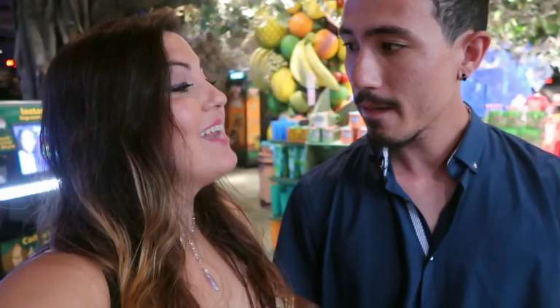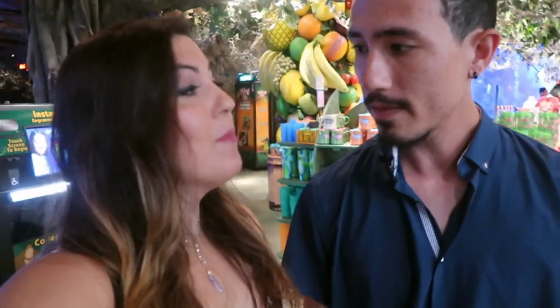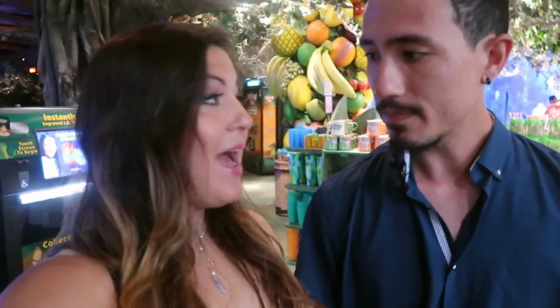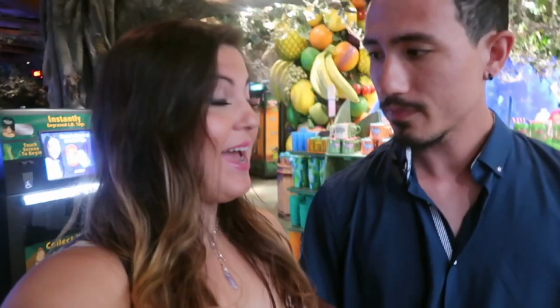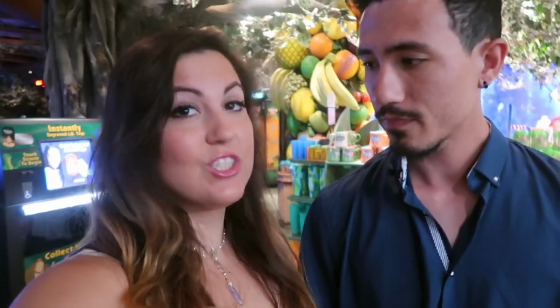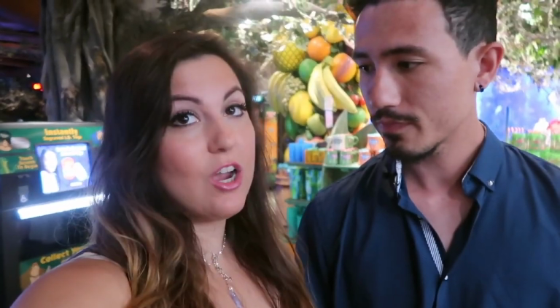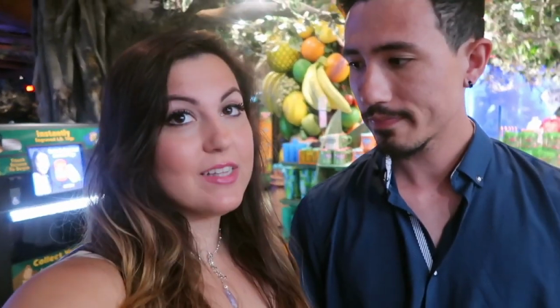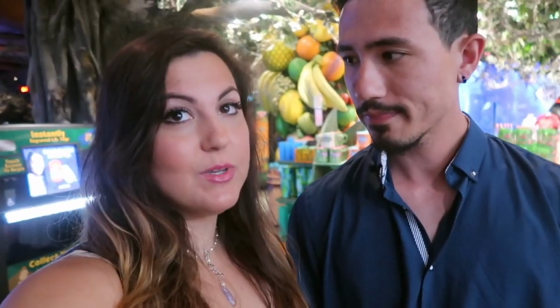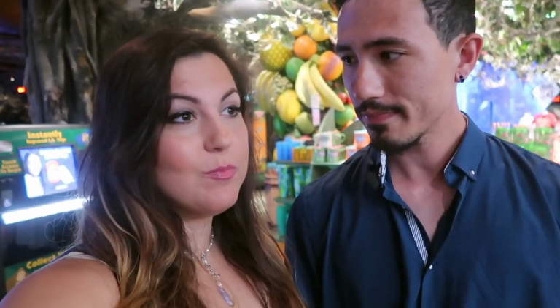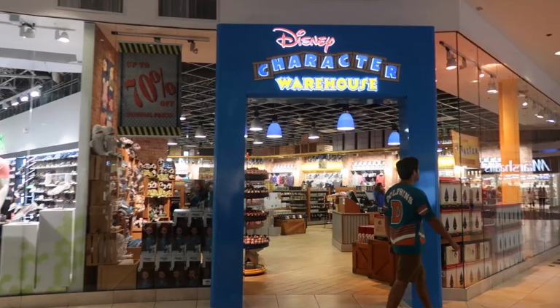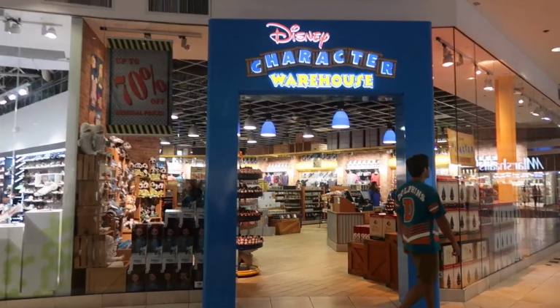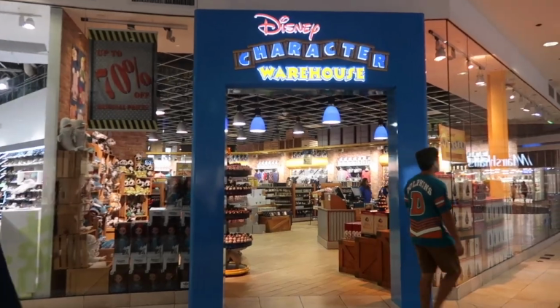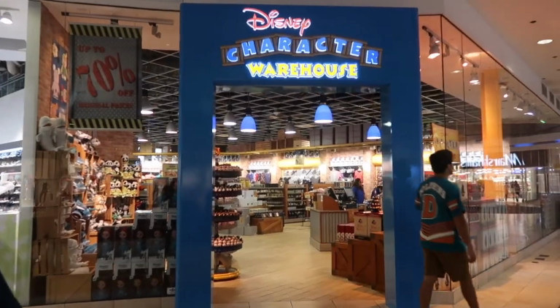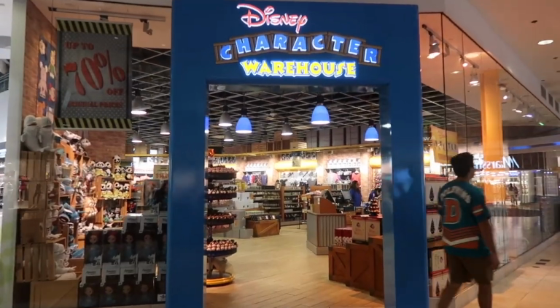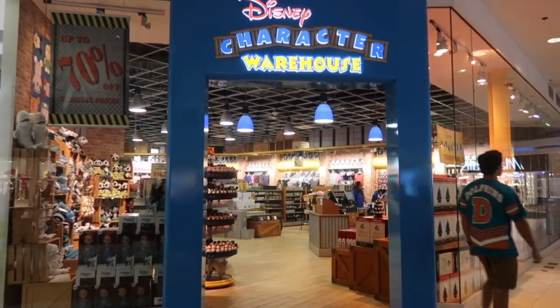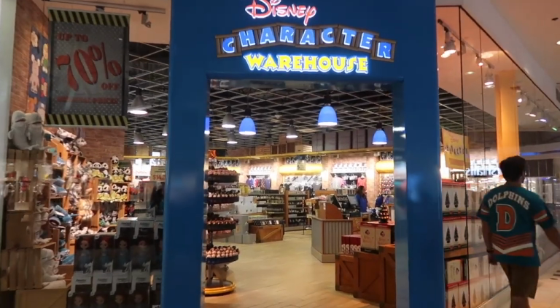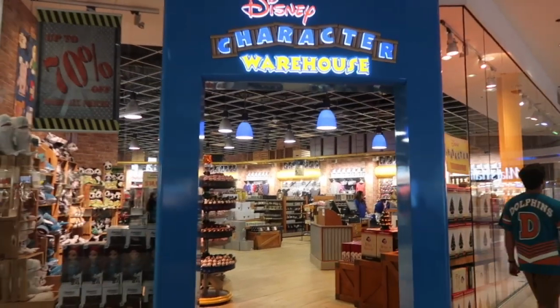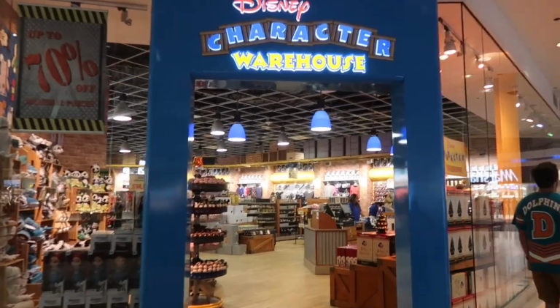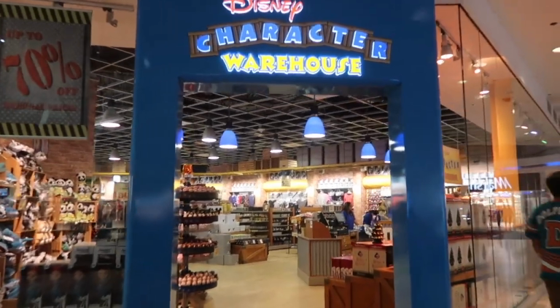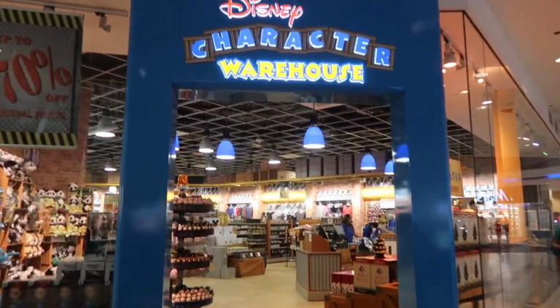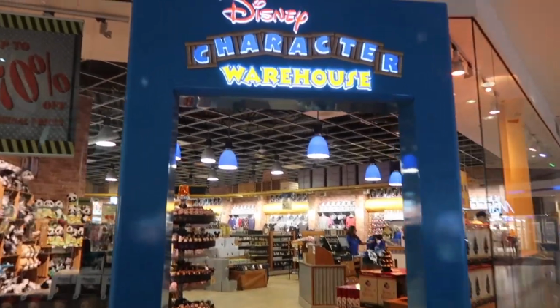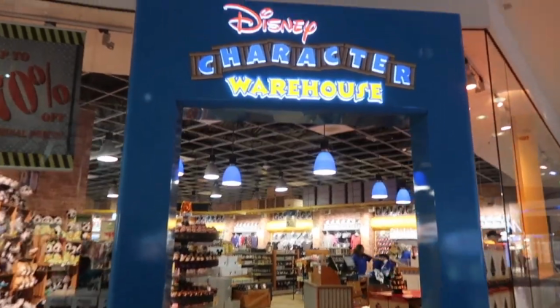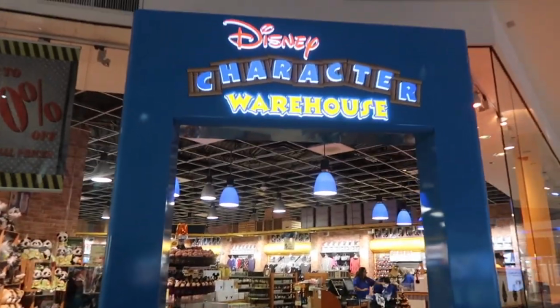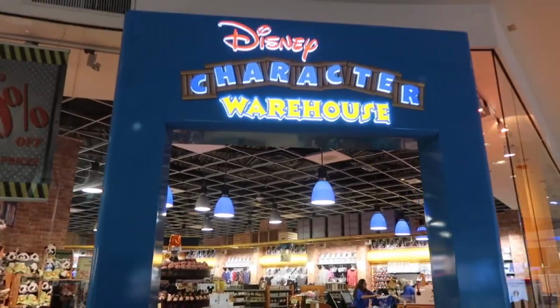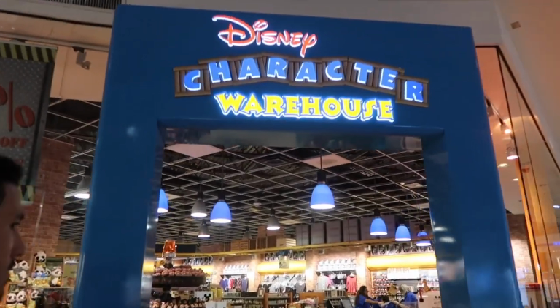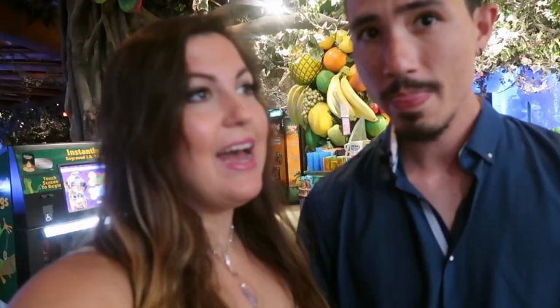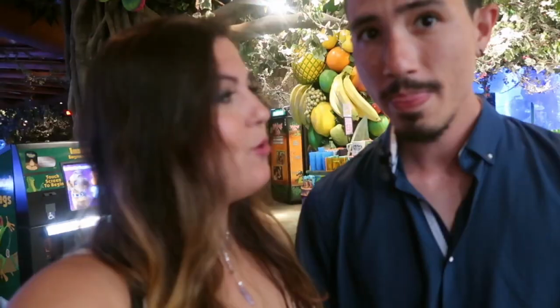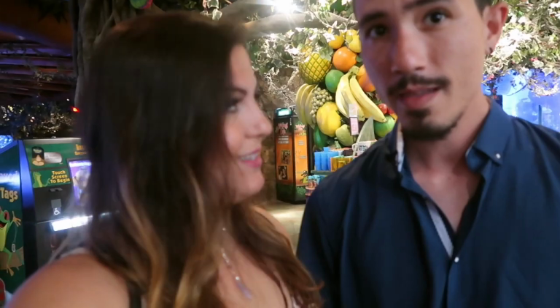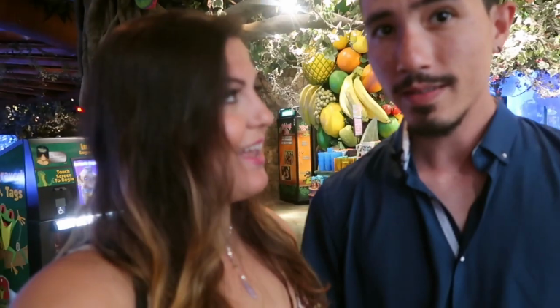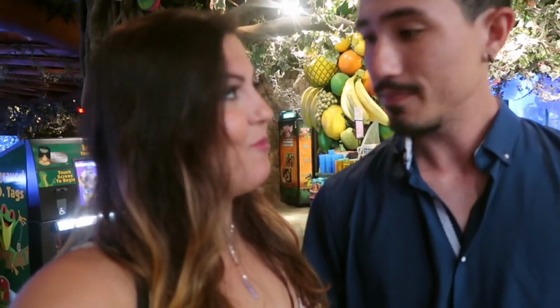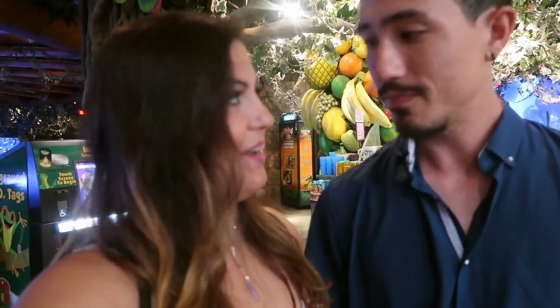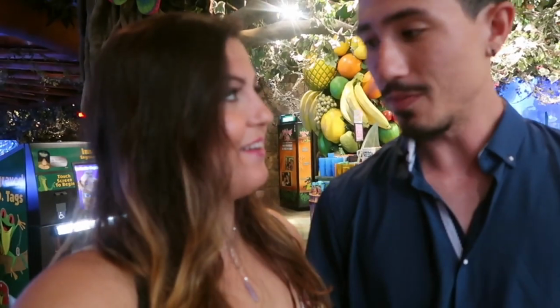Today we're back at Sawgrass Mills Mall and we're gonna go check out the Disney Character Warehouse, which we had no idea they had one here.